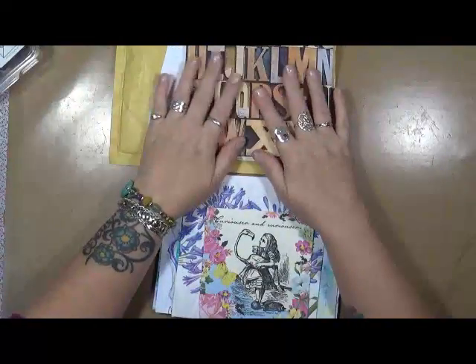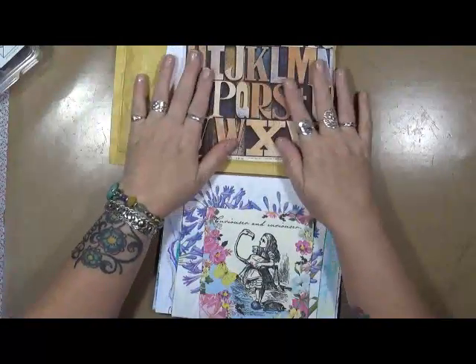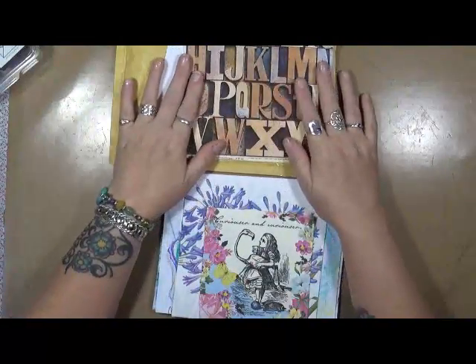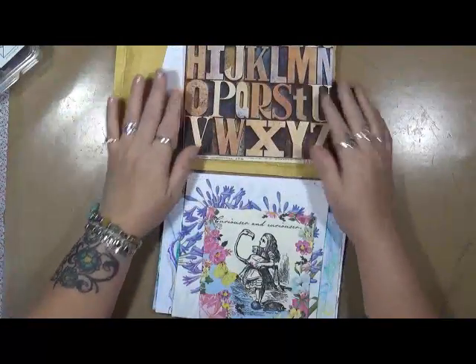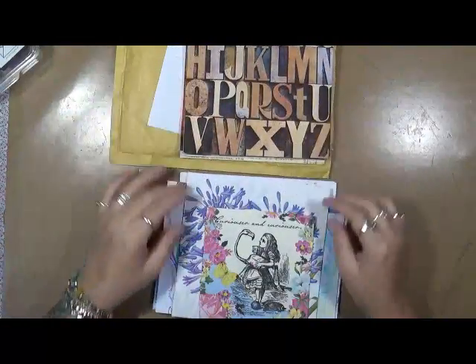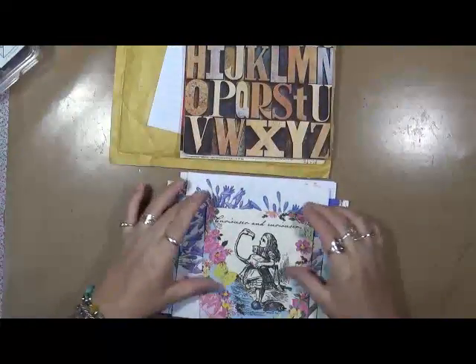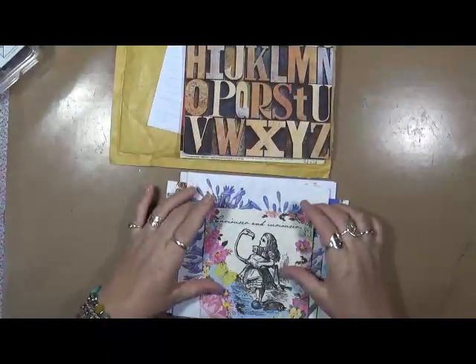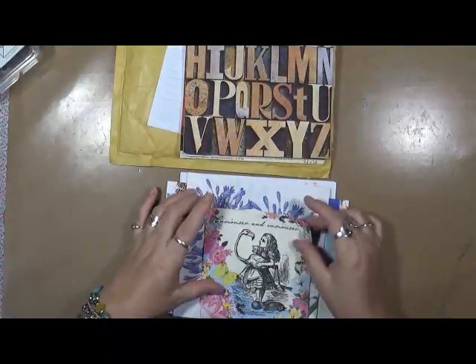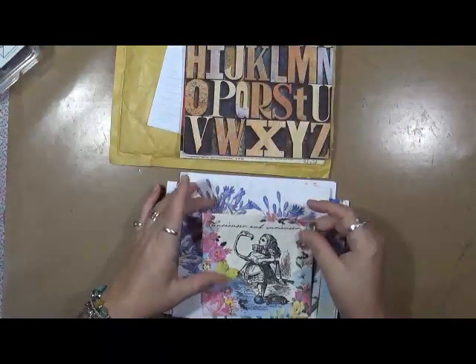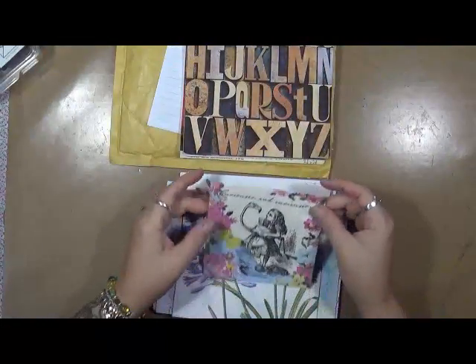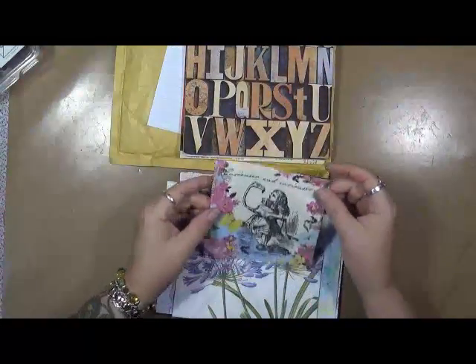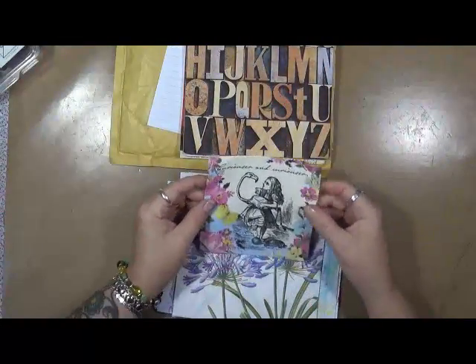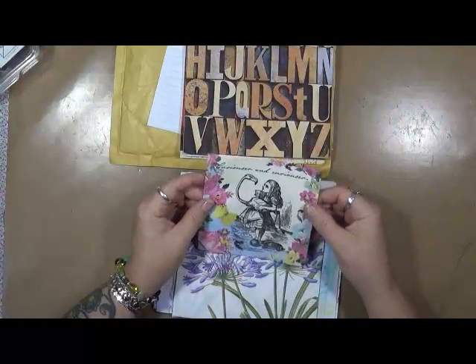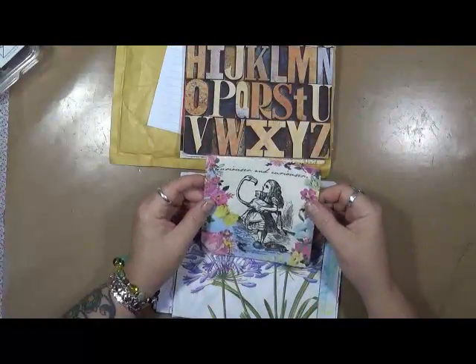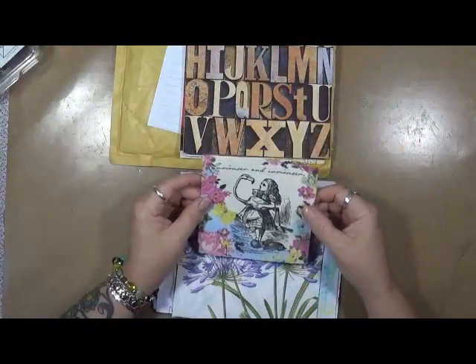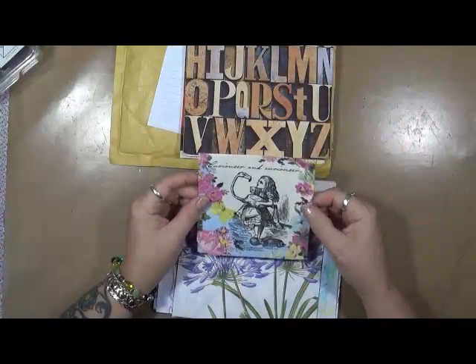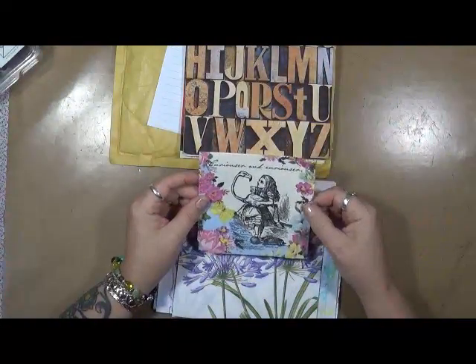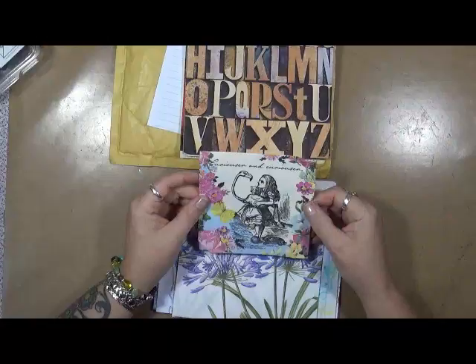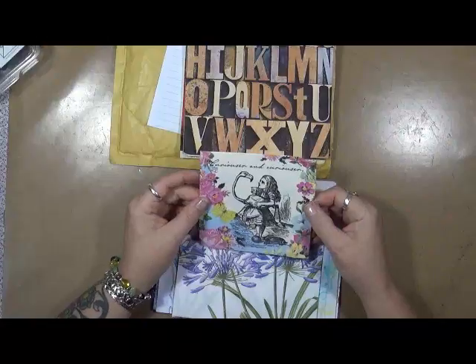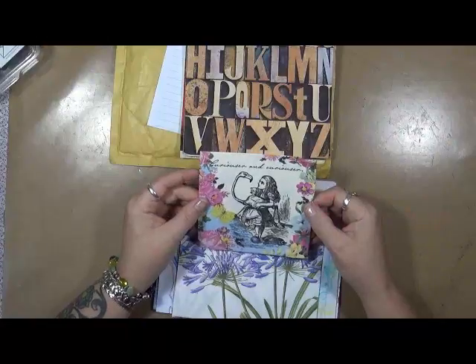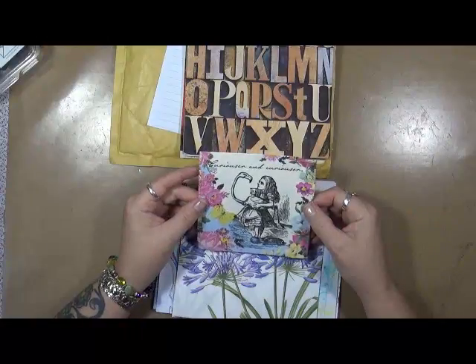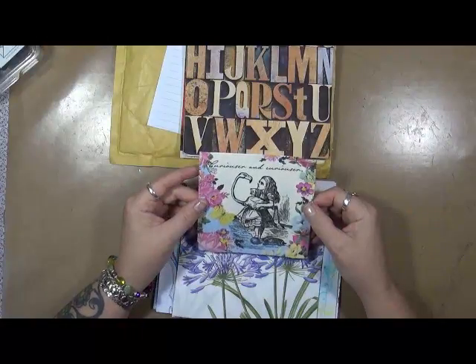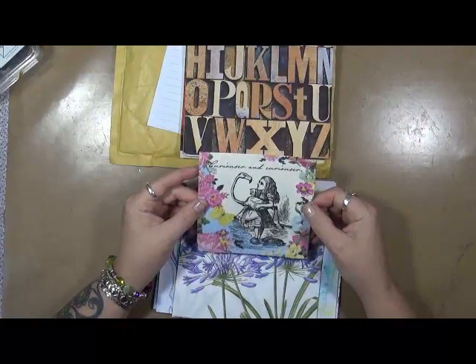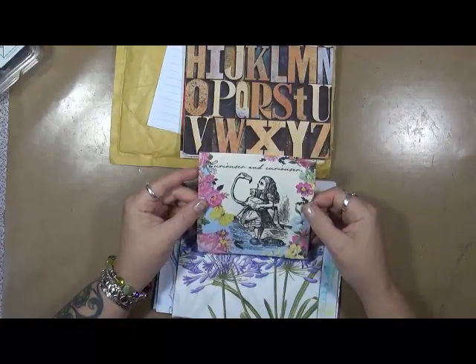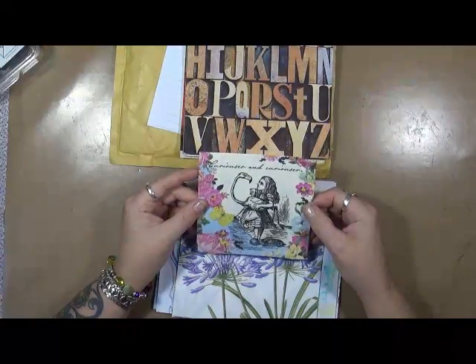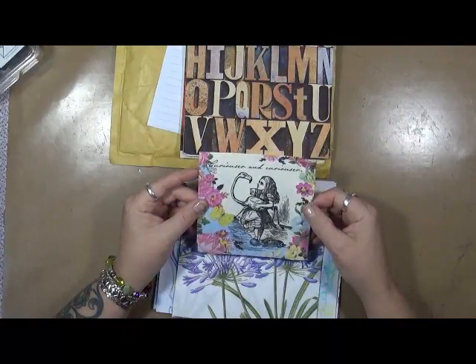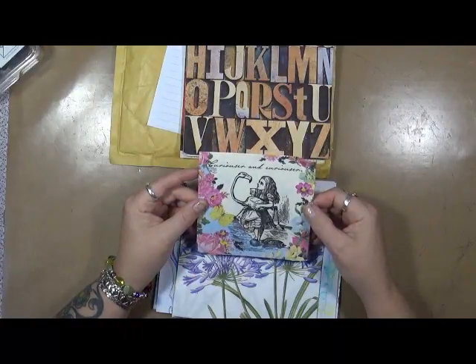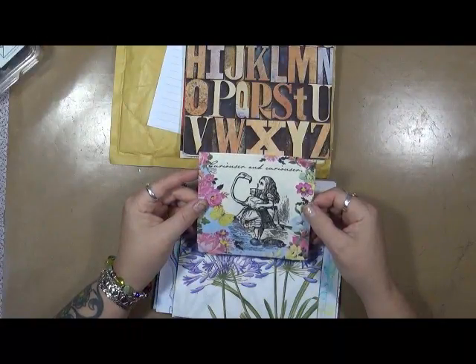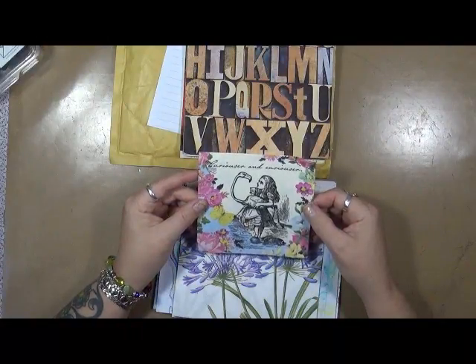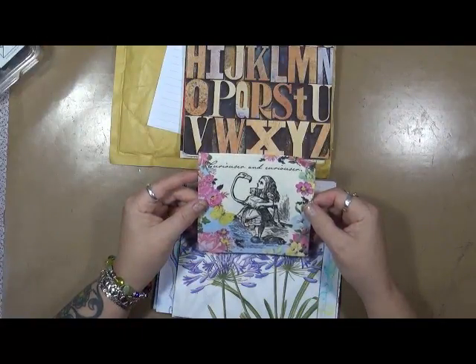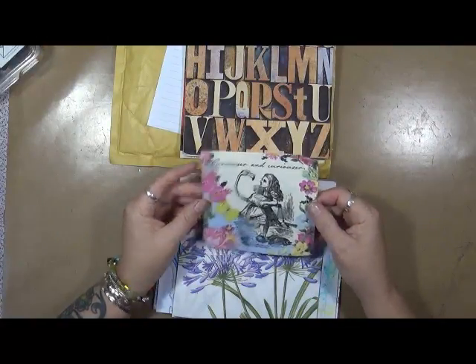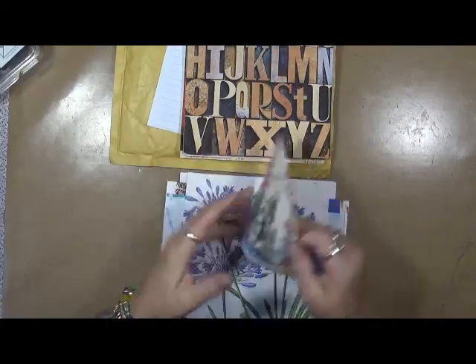Excellent alphabet. 'Curiouser and Curiouser.' That's beautiful.